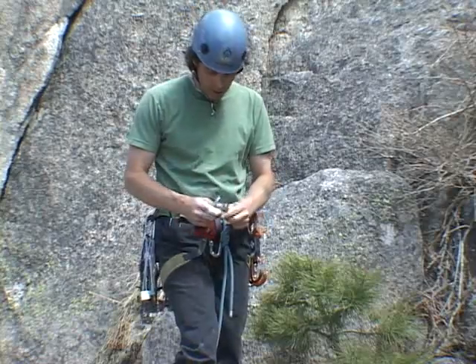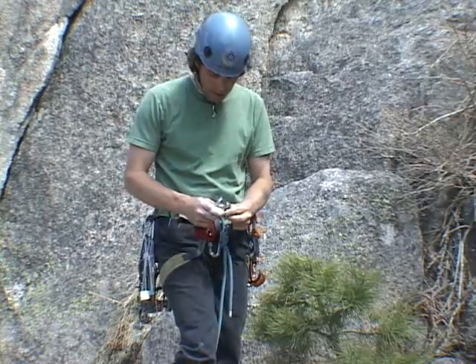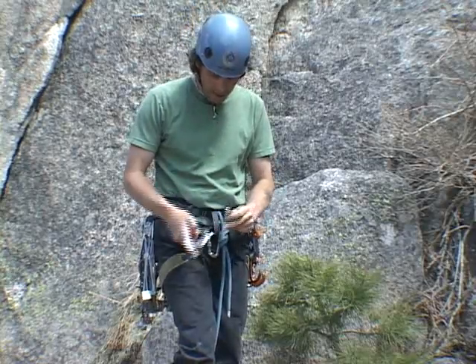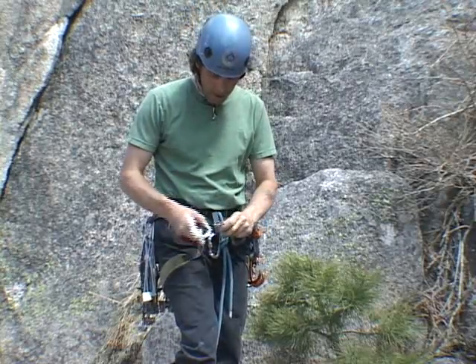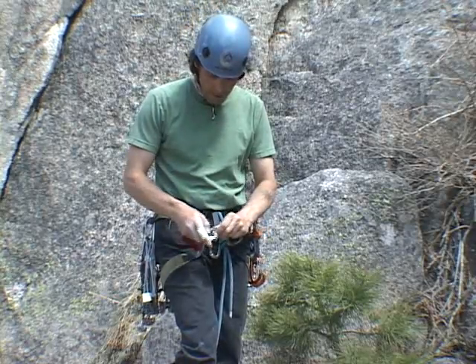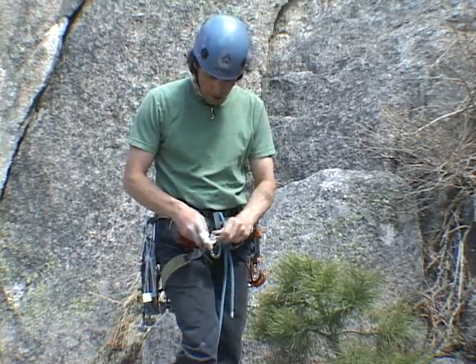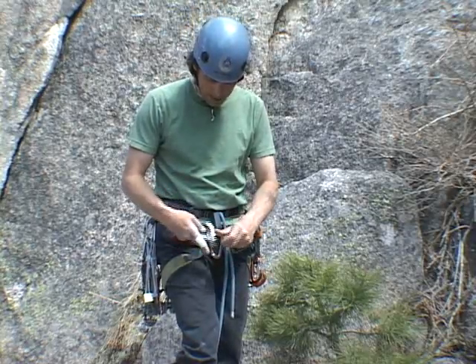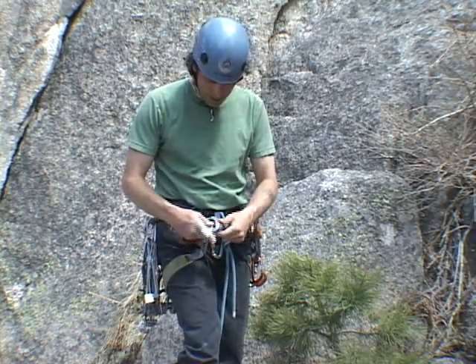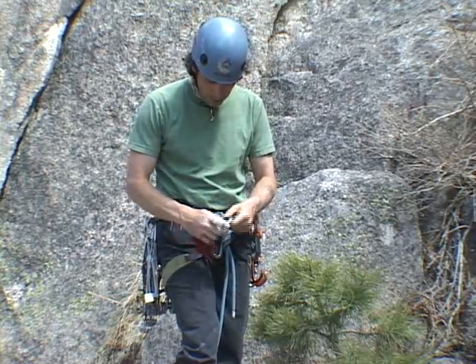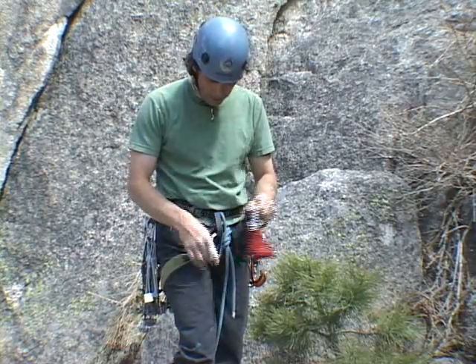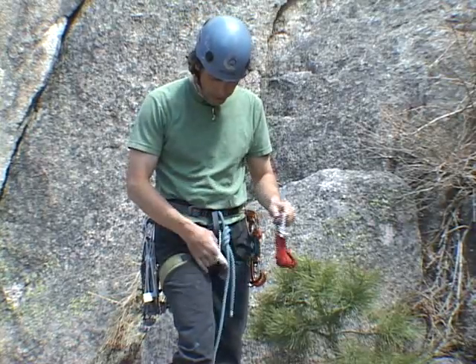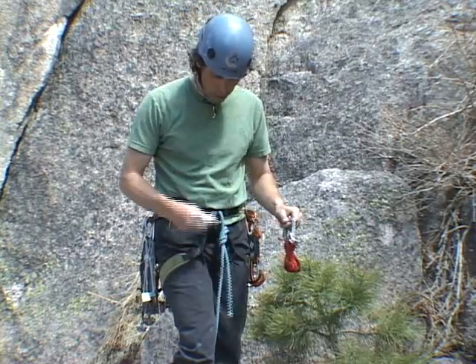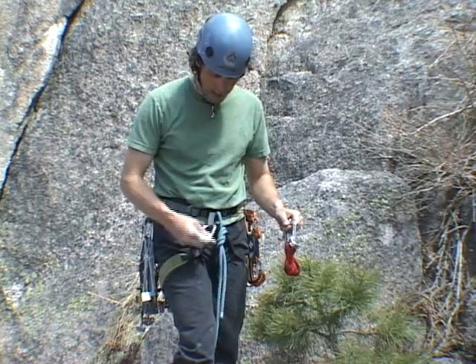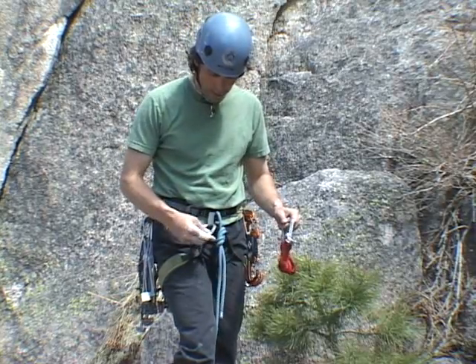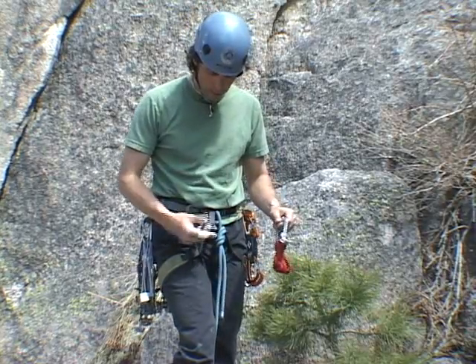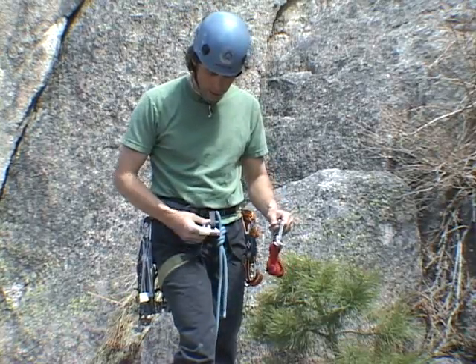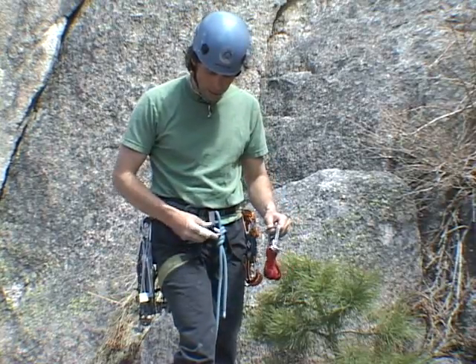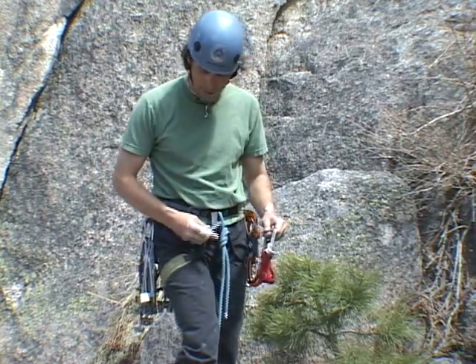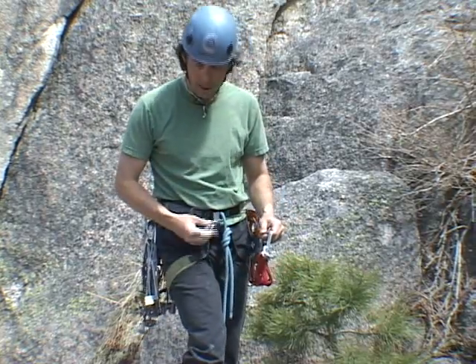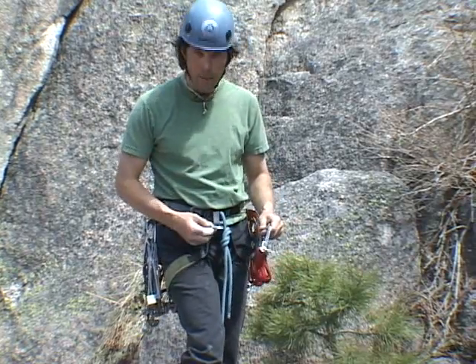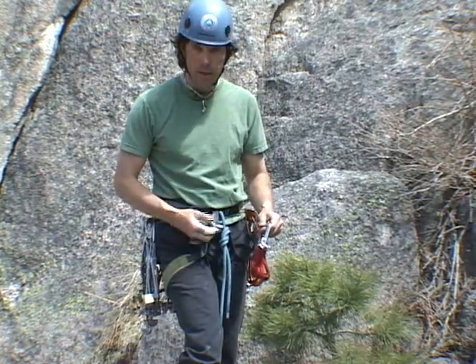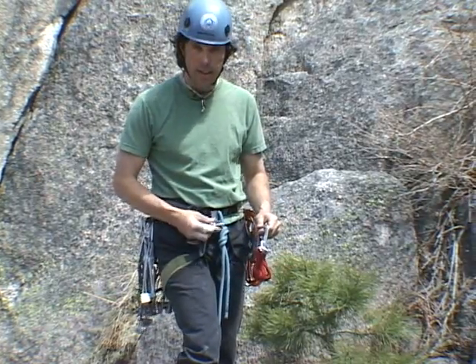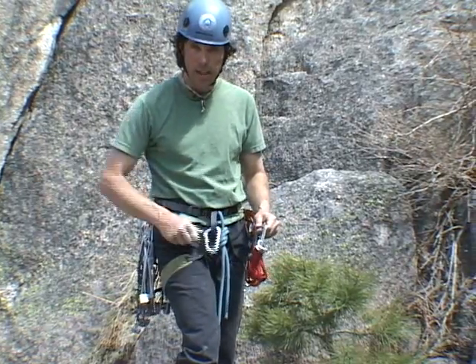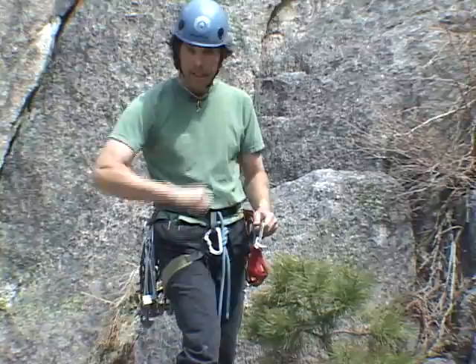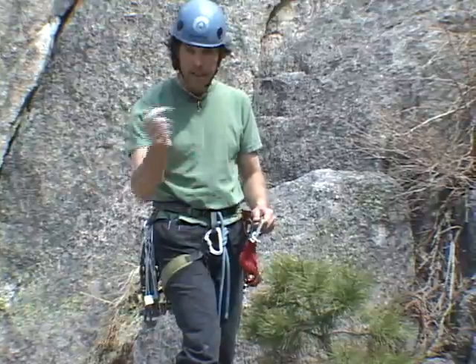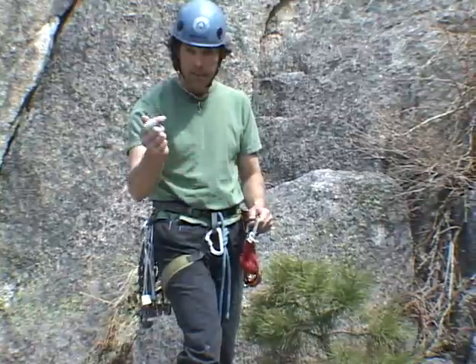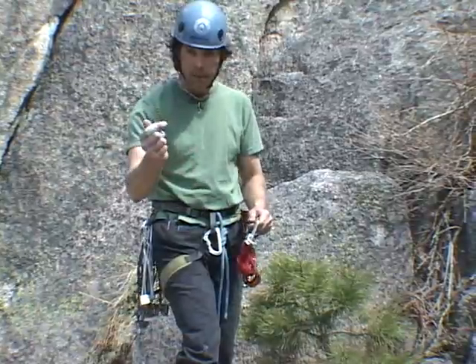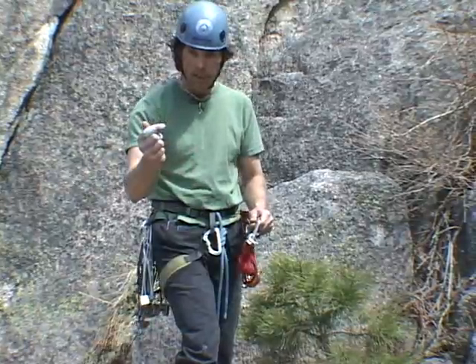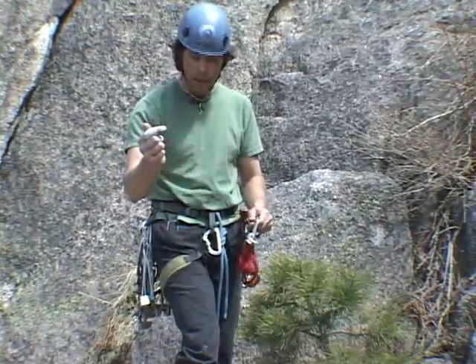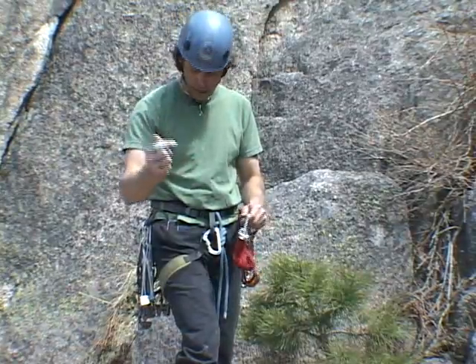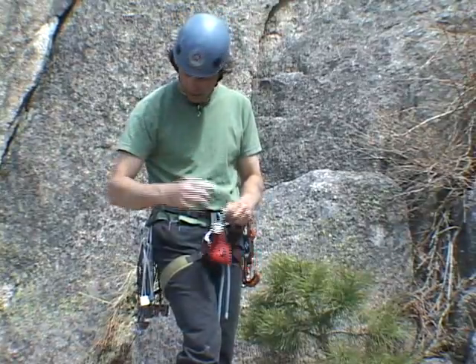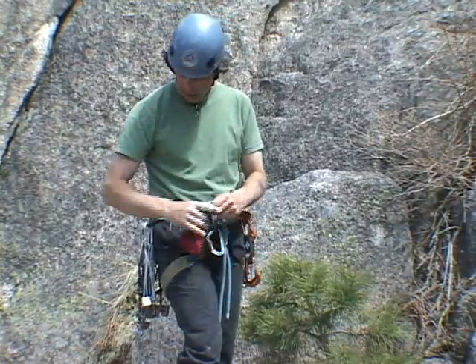I do have a locking carabiner, an extra one here on my belay loop. I often carry one there — it's easy to find when I go to anchor.